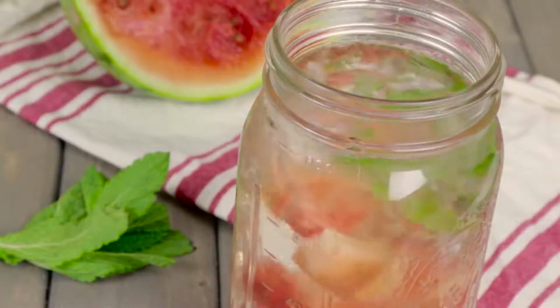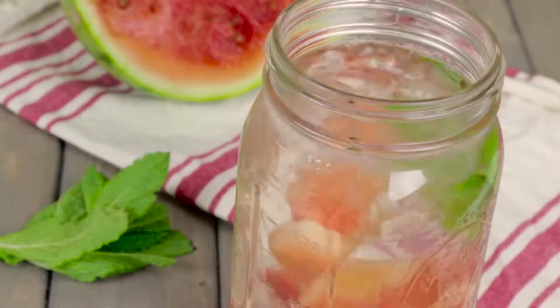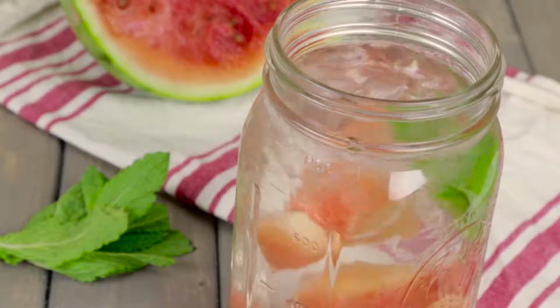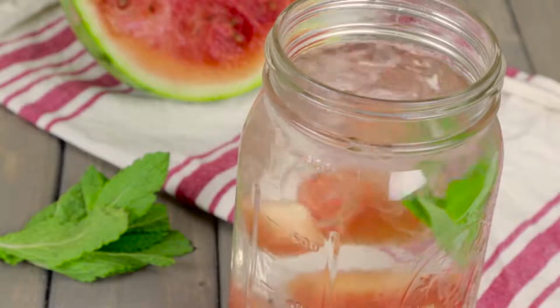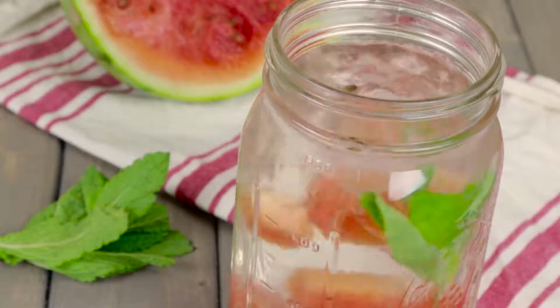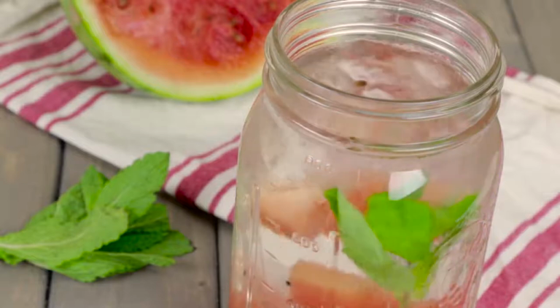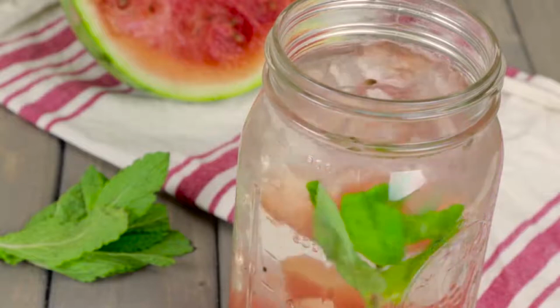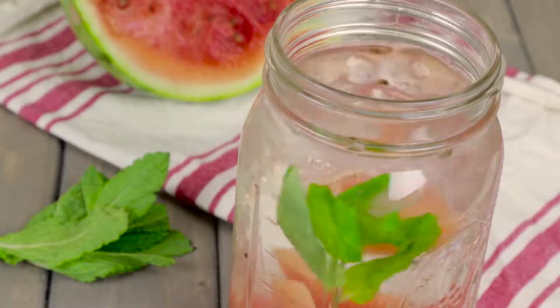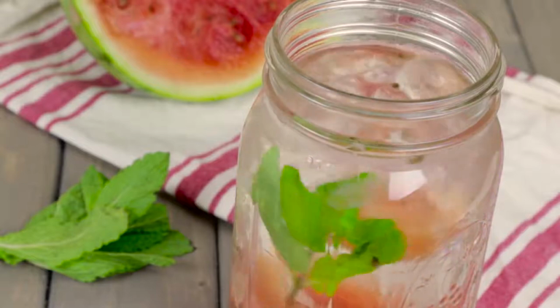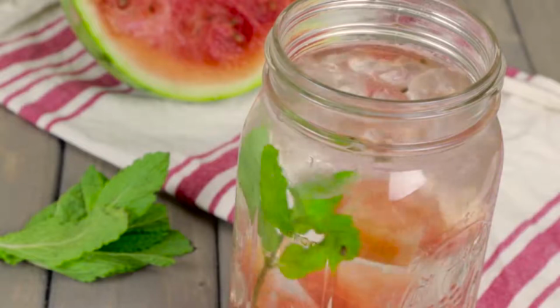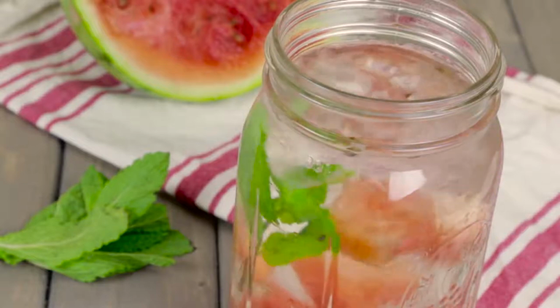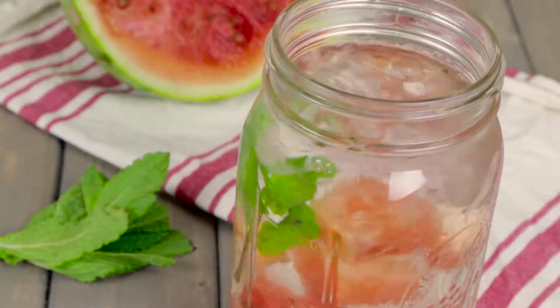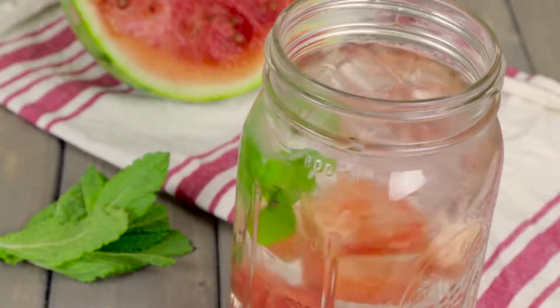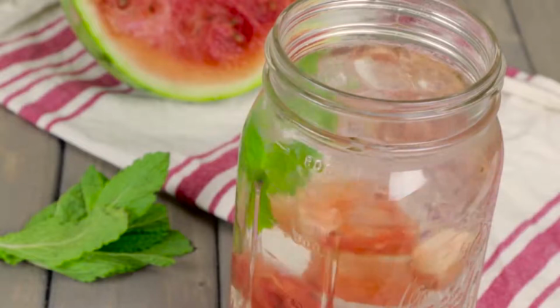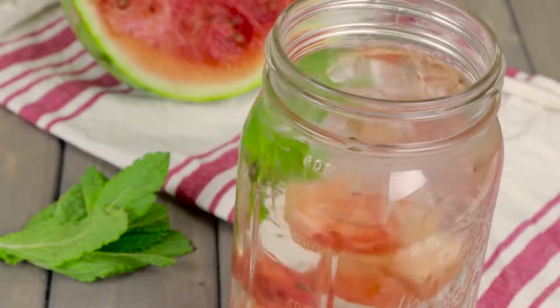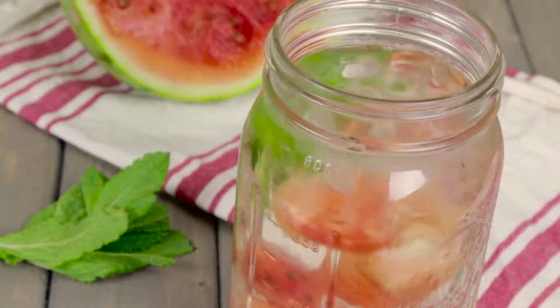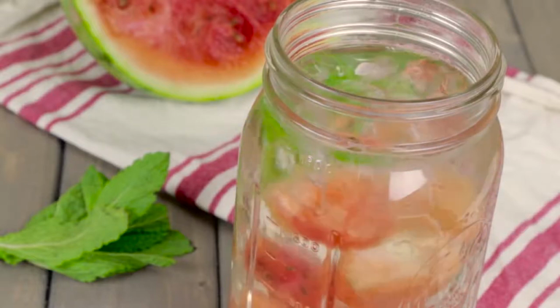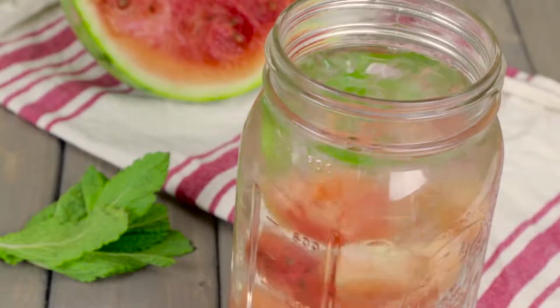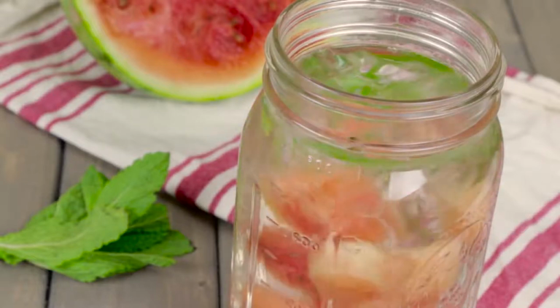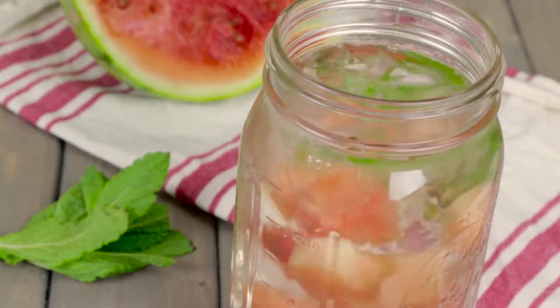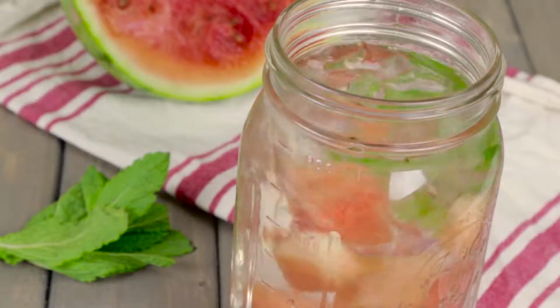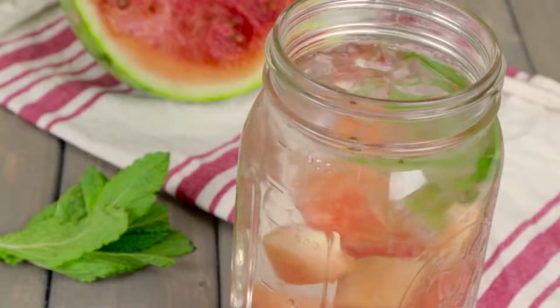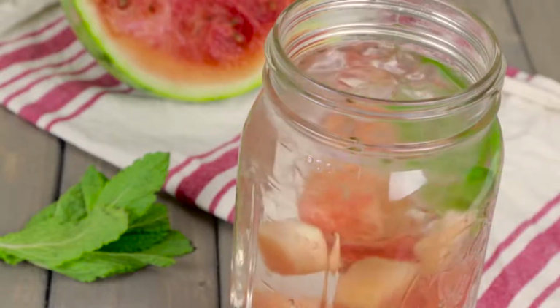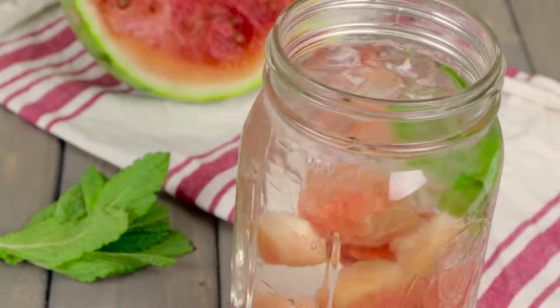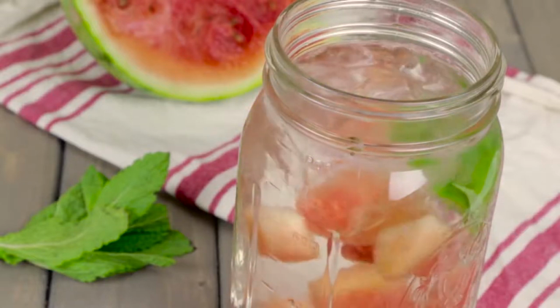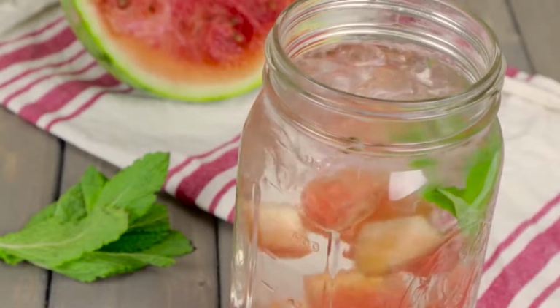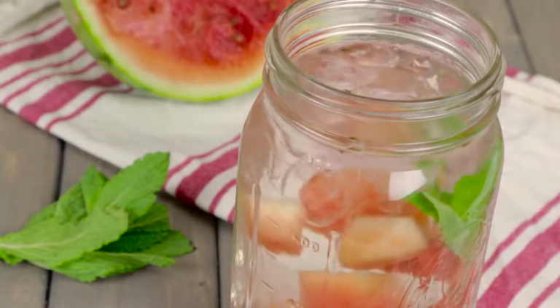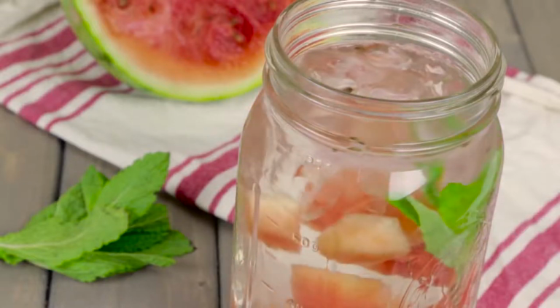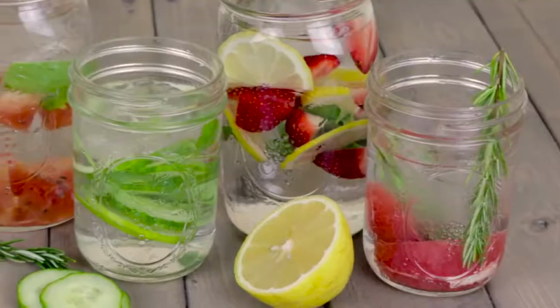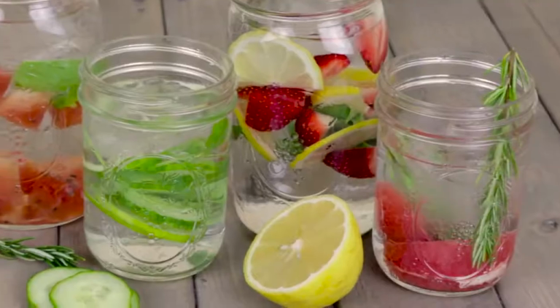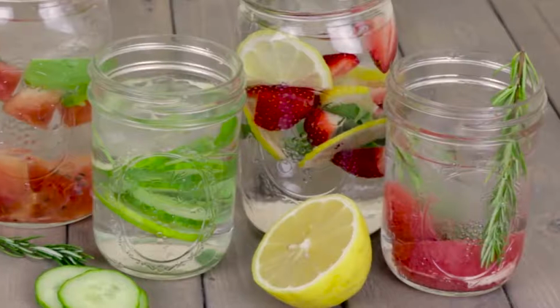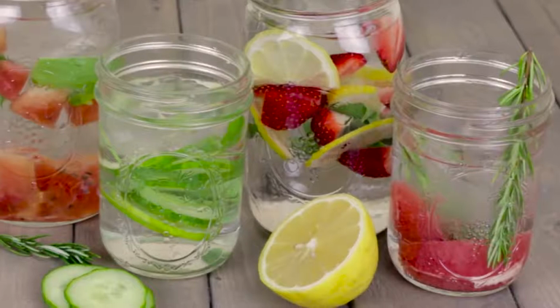Add watermelon and mint to a pitcher, cover with ice and fill with water. Let it sit for two to eight hours and serve.